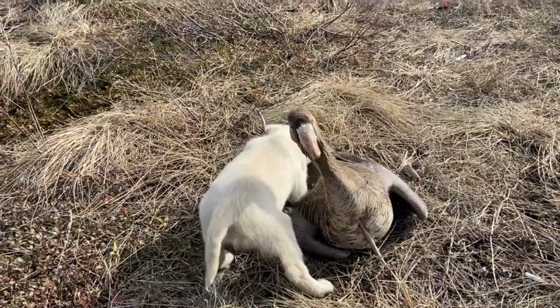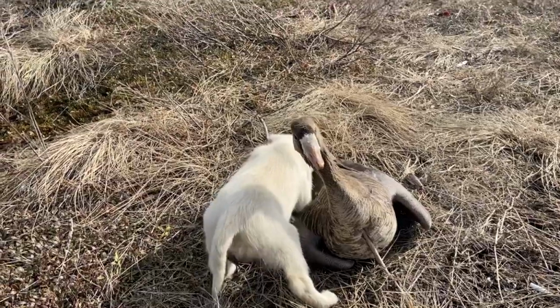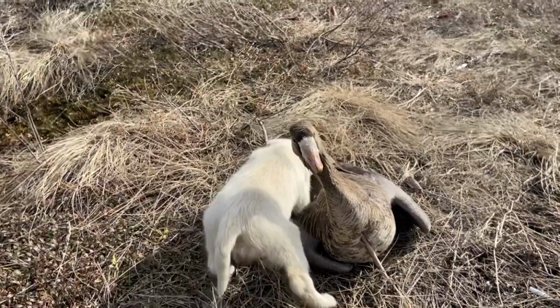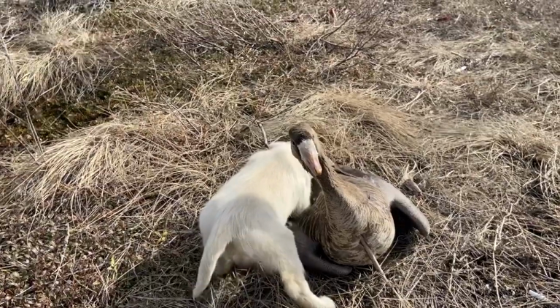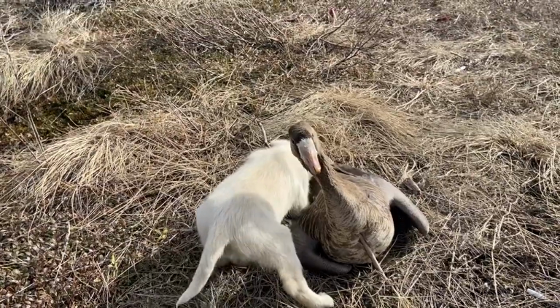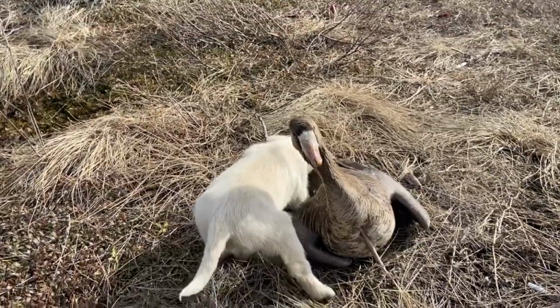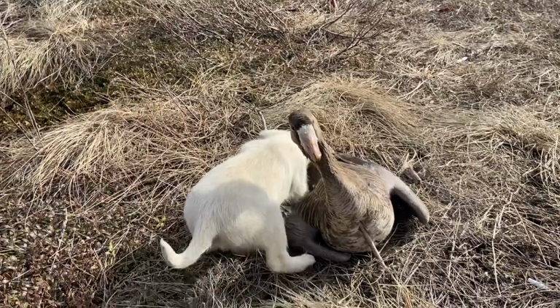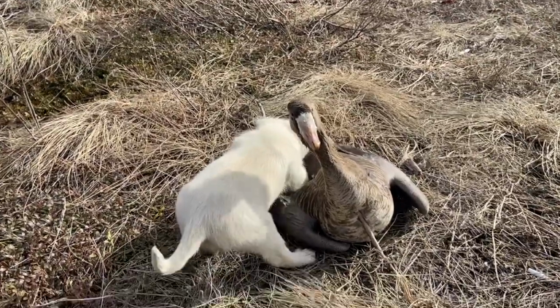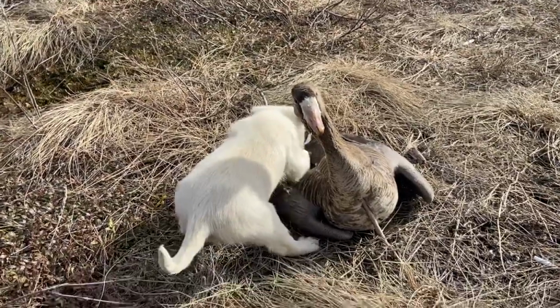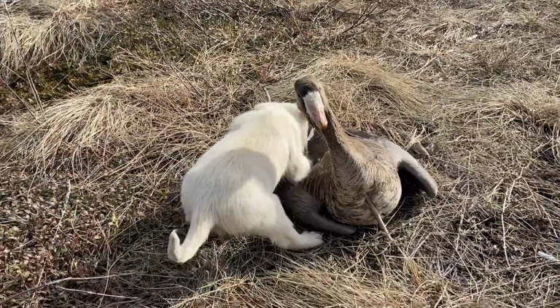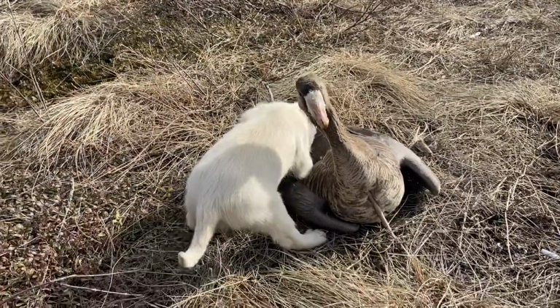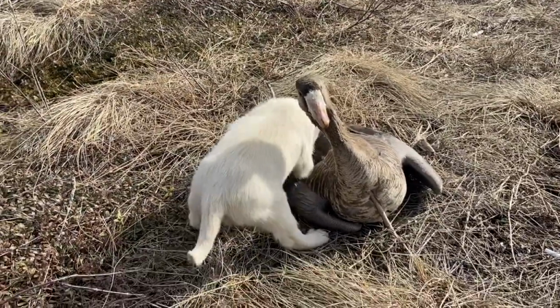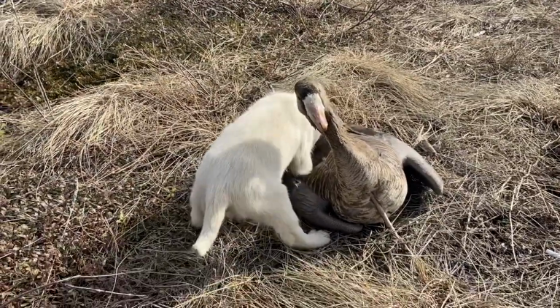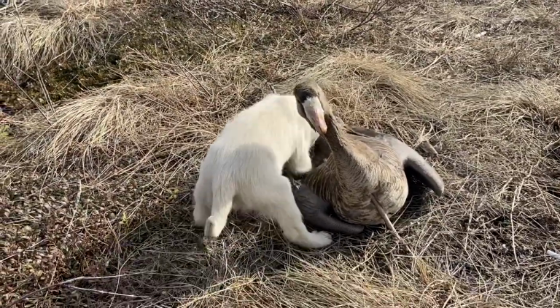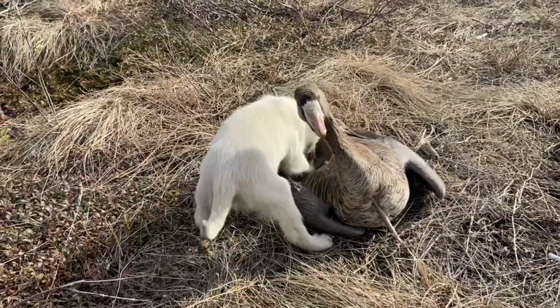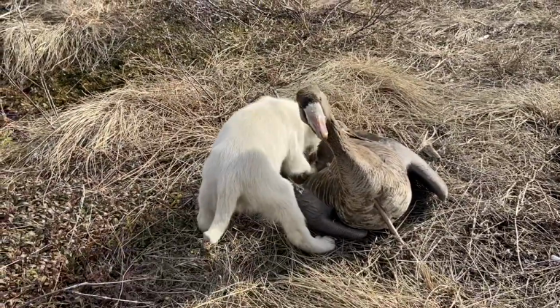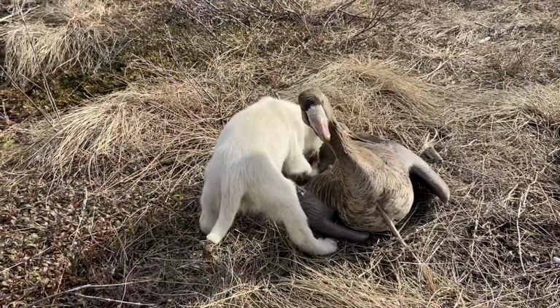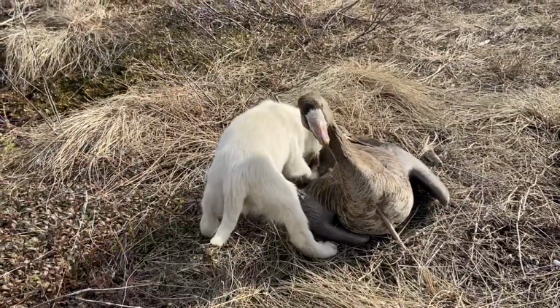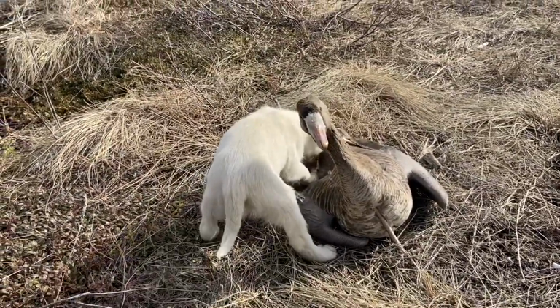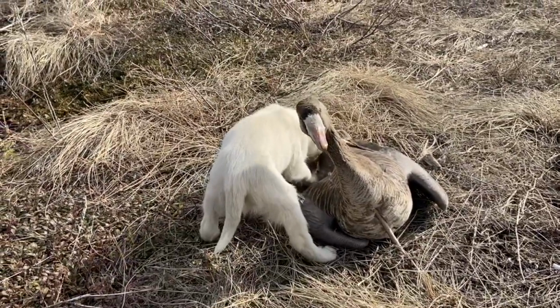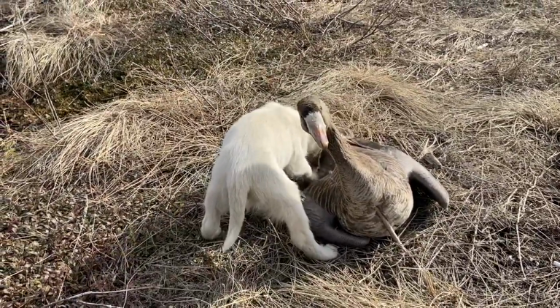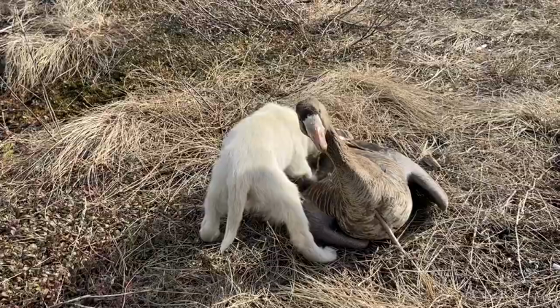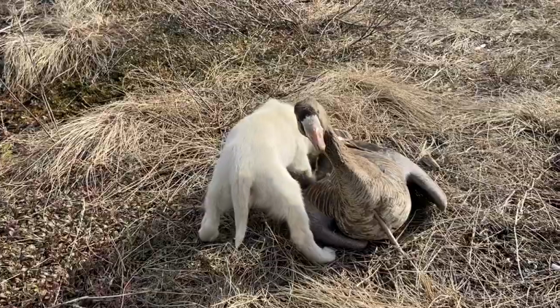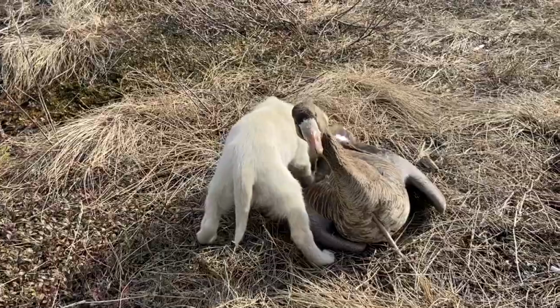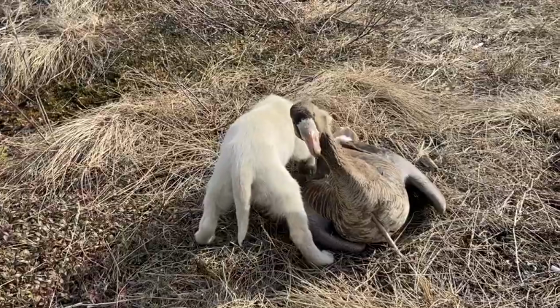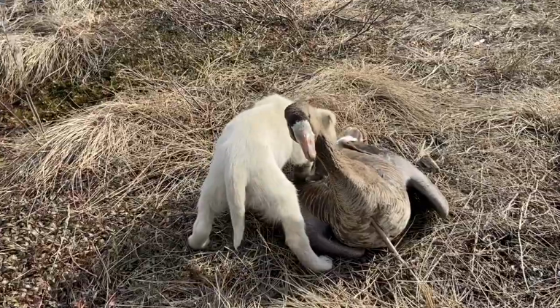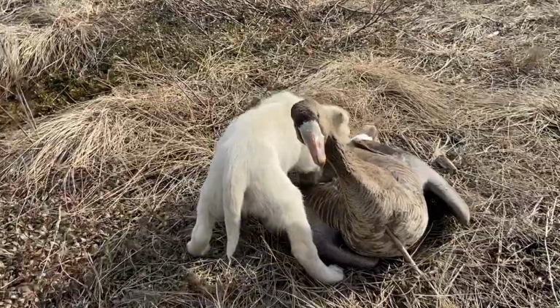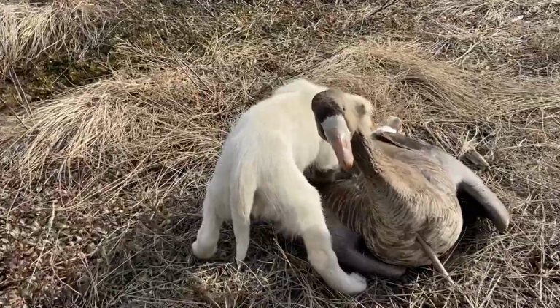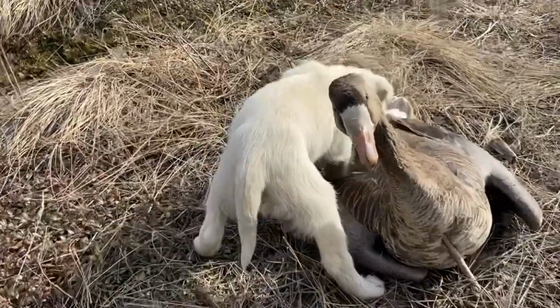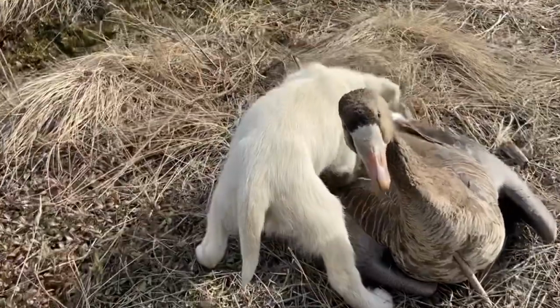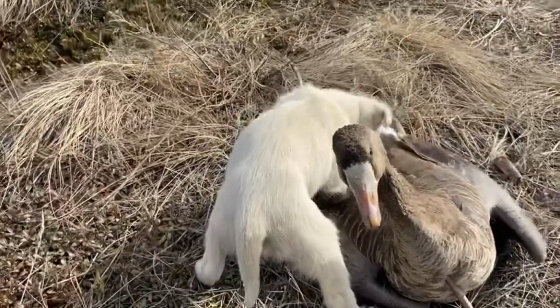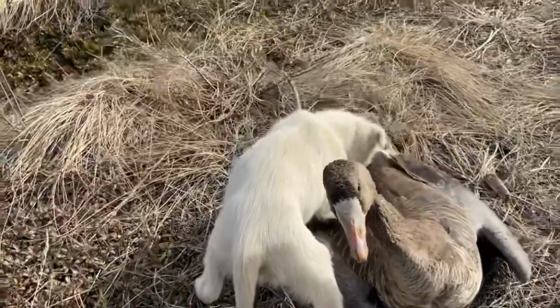All right, that's my little dog getting ready to be a hunter. You gonna be a hunter?